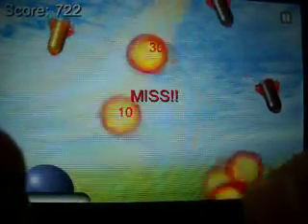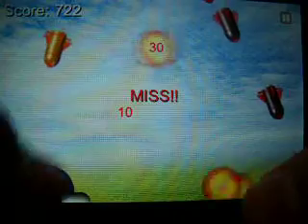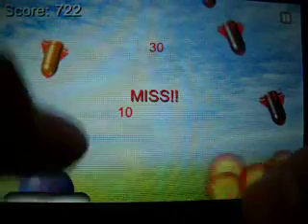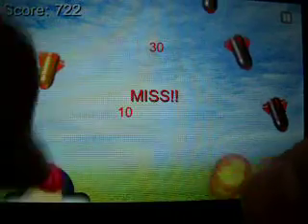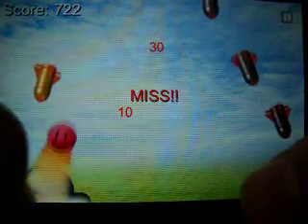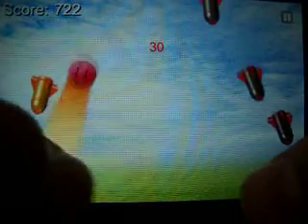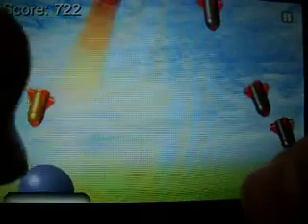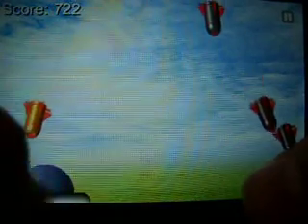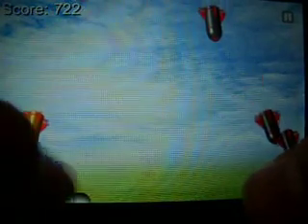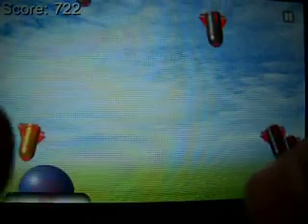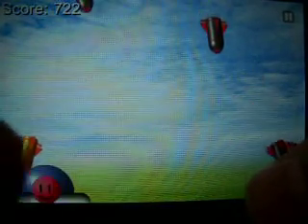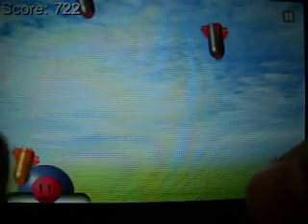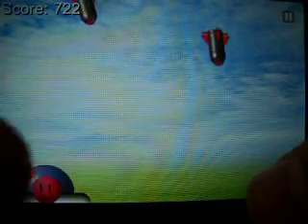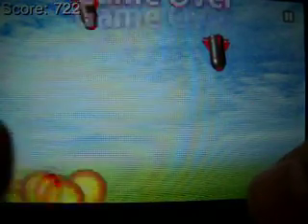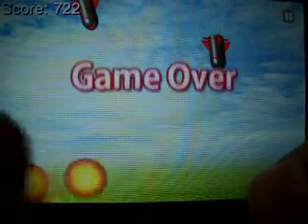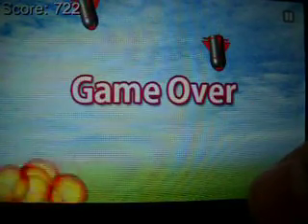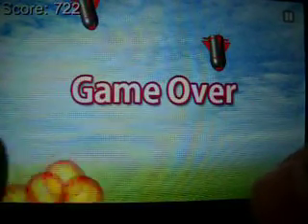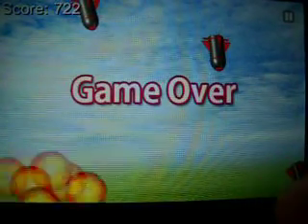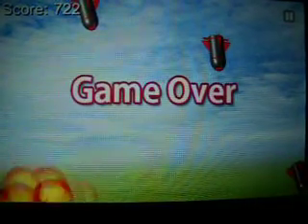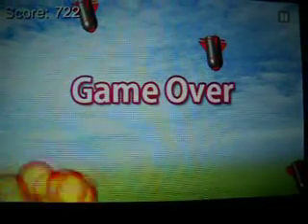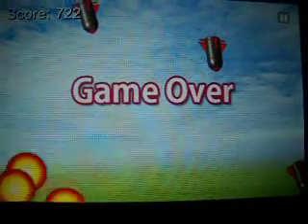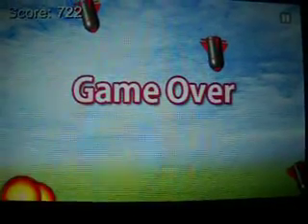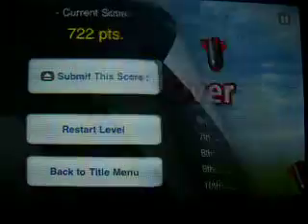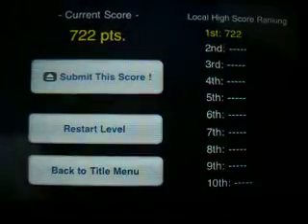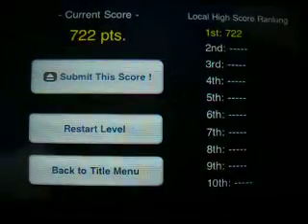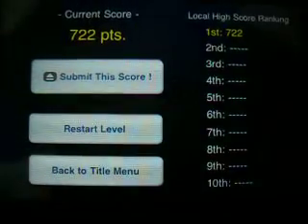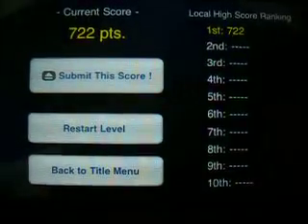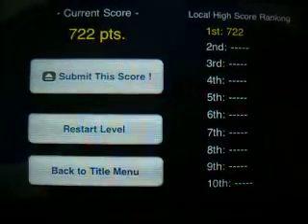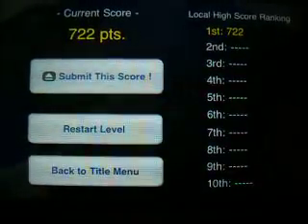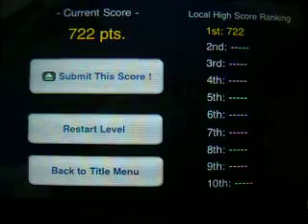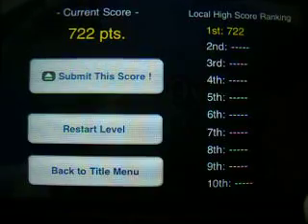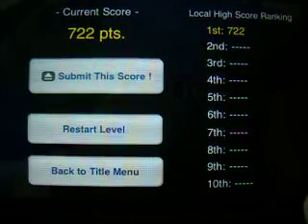Later you will have the chance to get them back. Game over. So, thanks for watching.